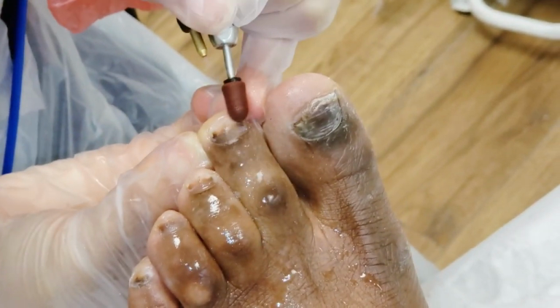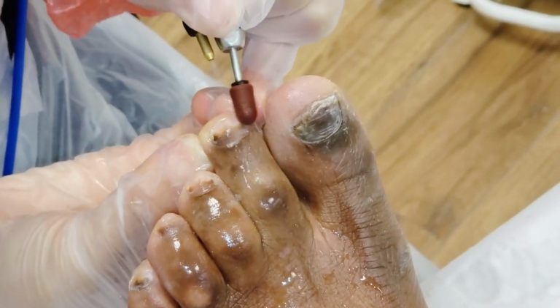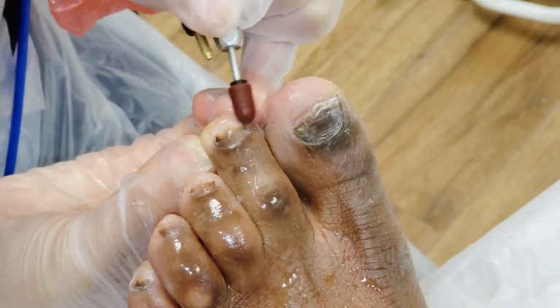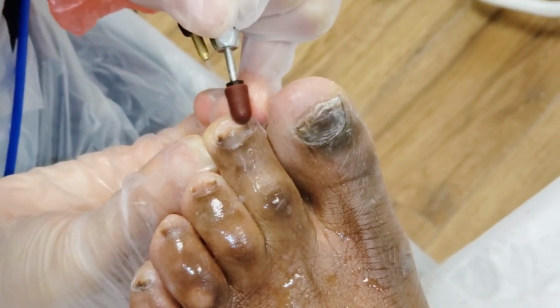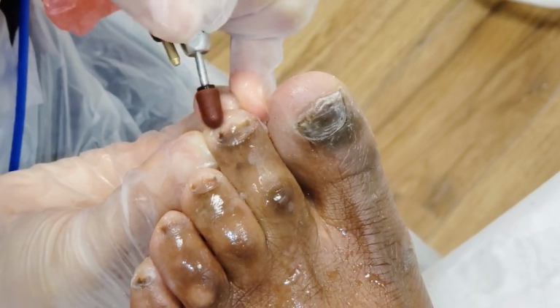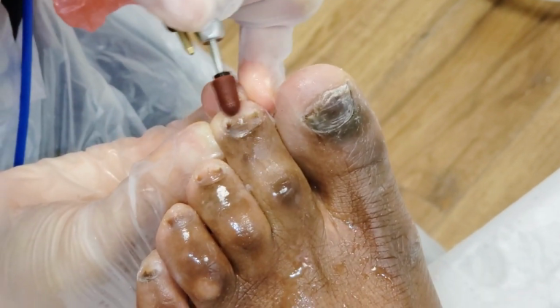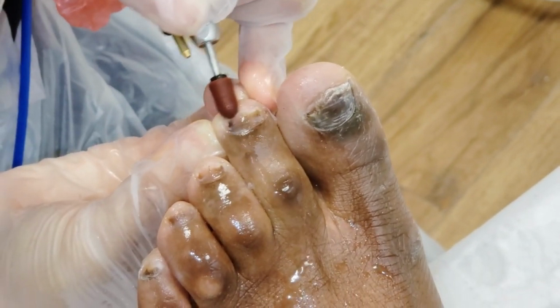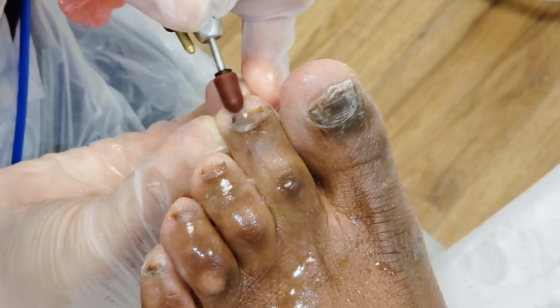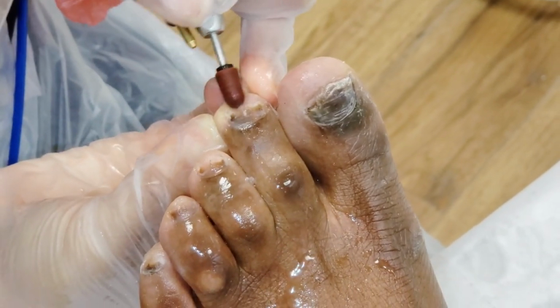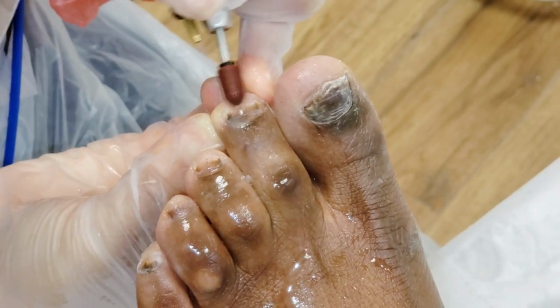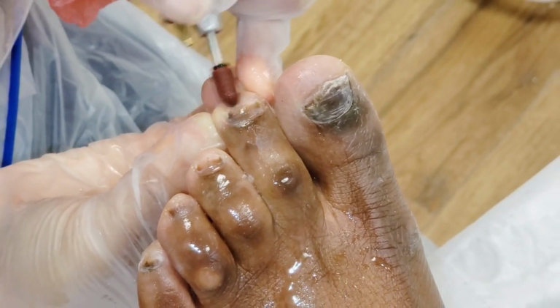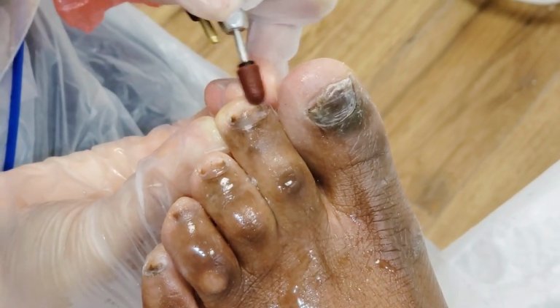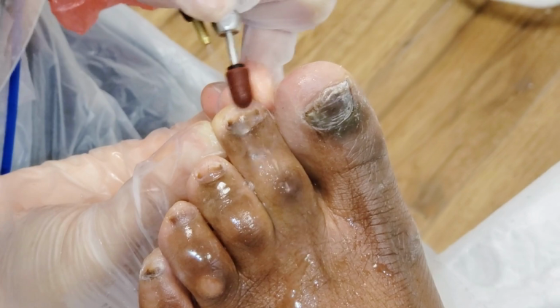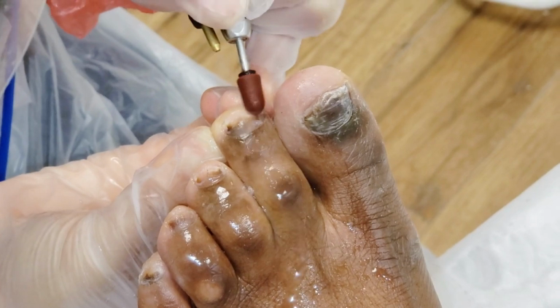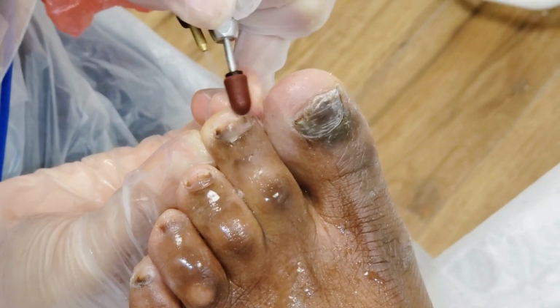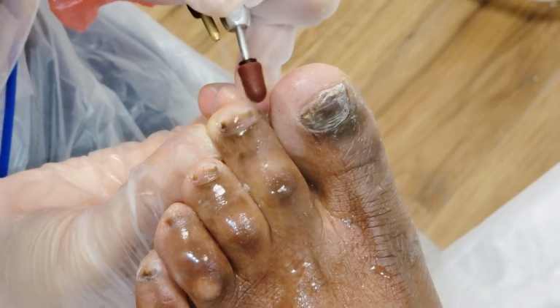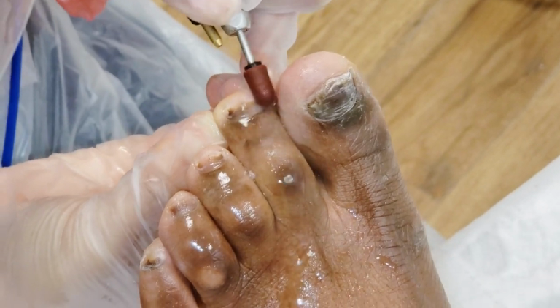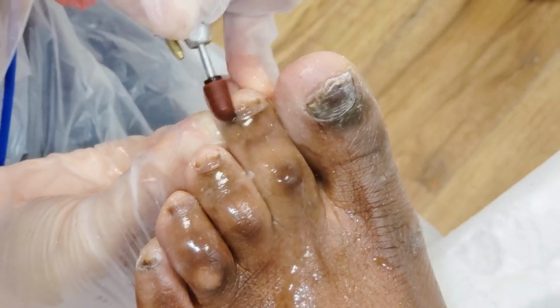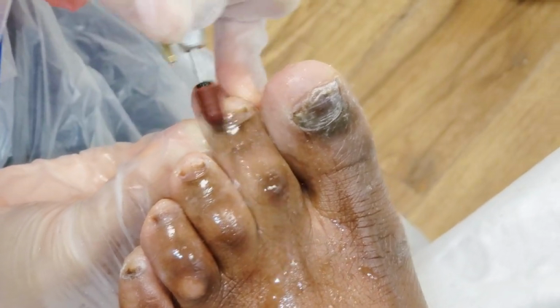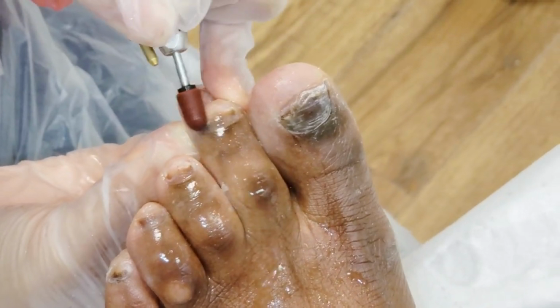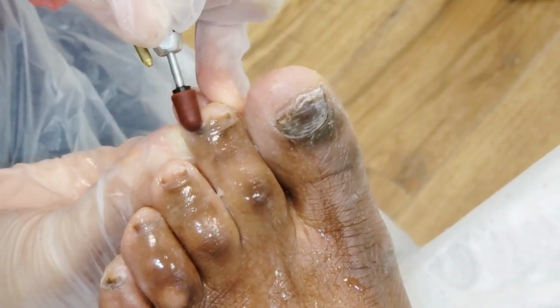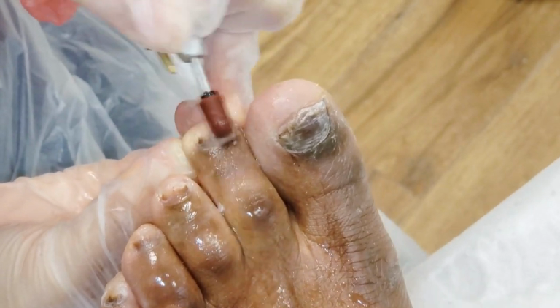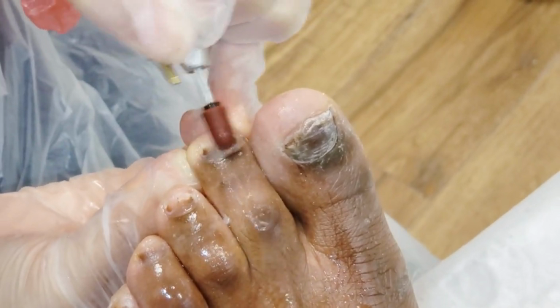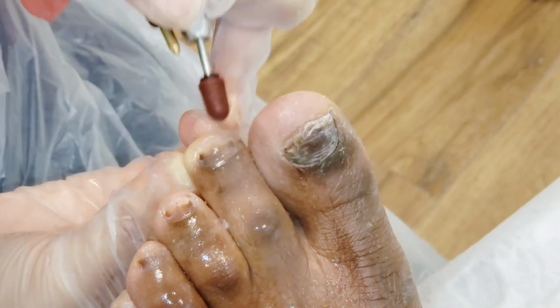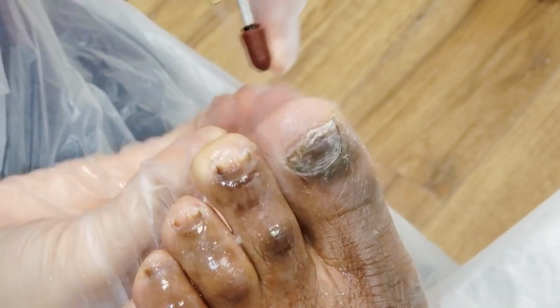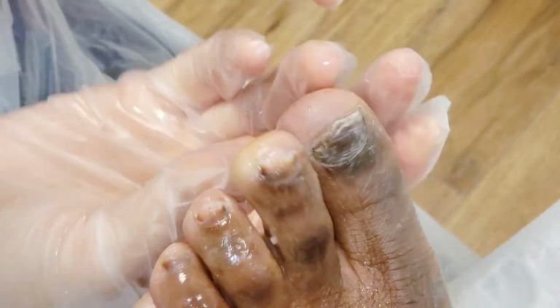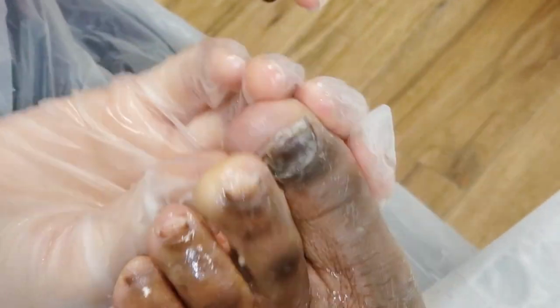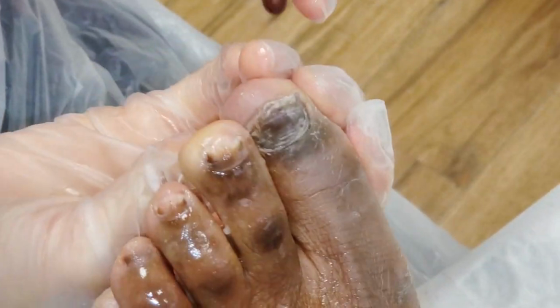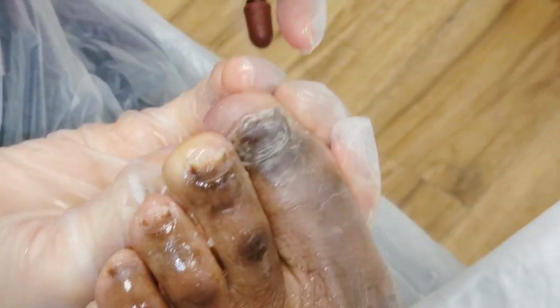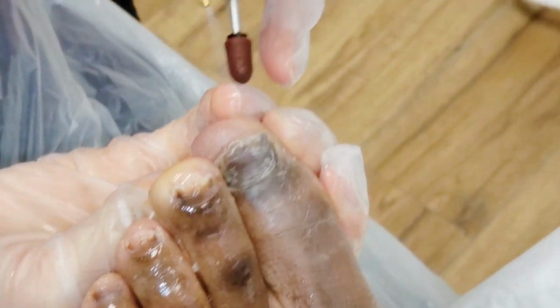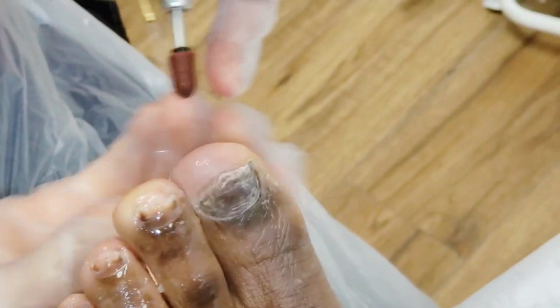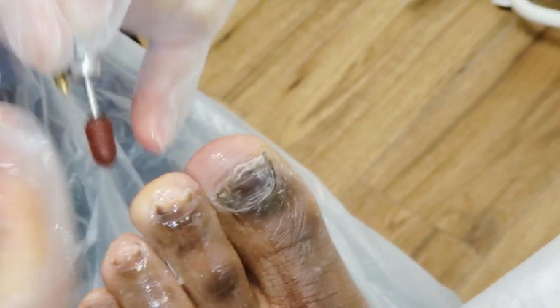Is that a good thing or not? Probably not the best thing because it exposes and damages the nail bed. And if you keep constantly doing that, it's just more and more damage.